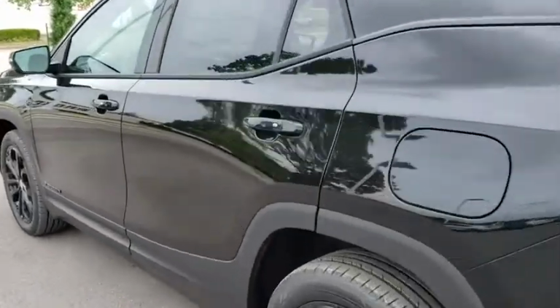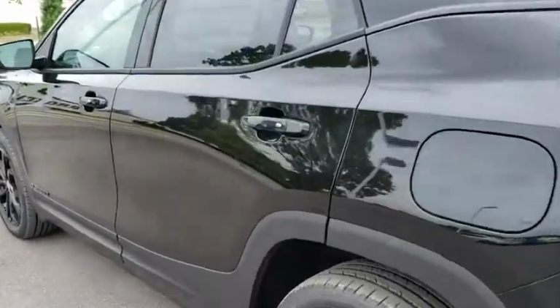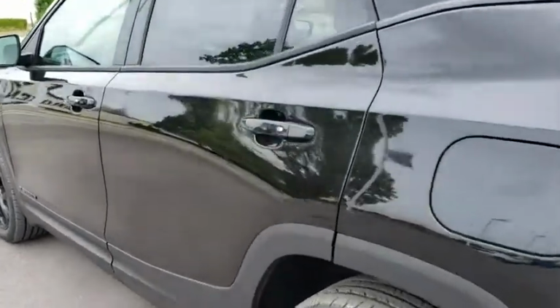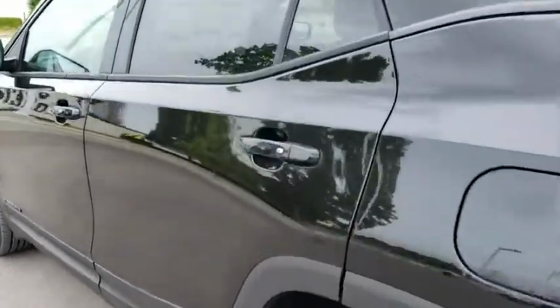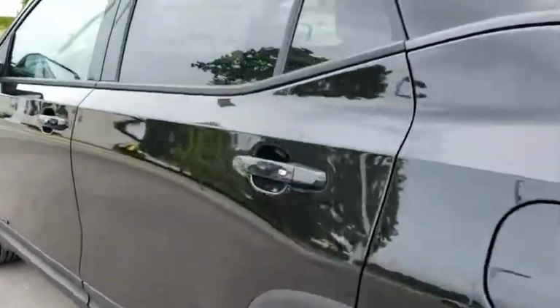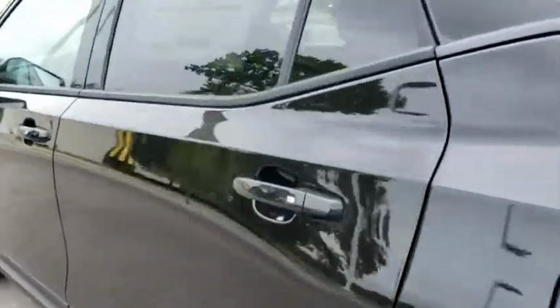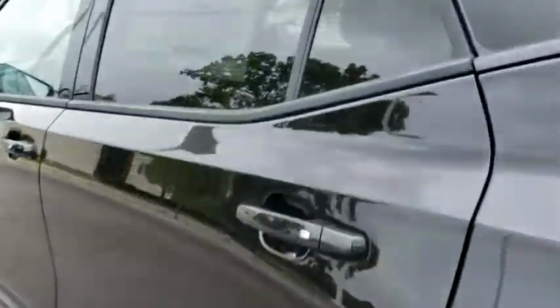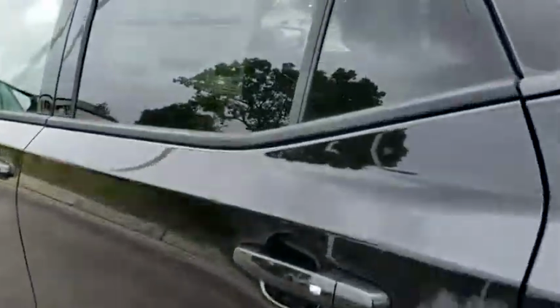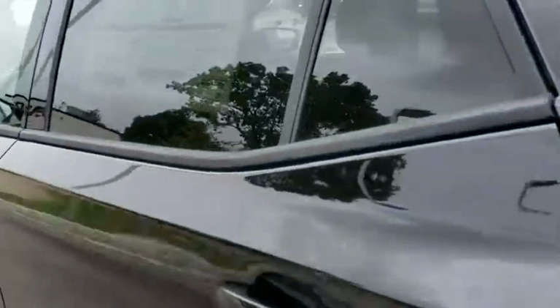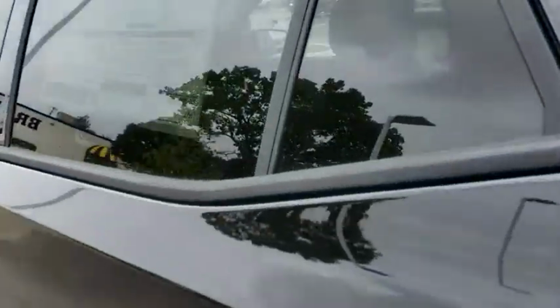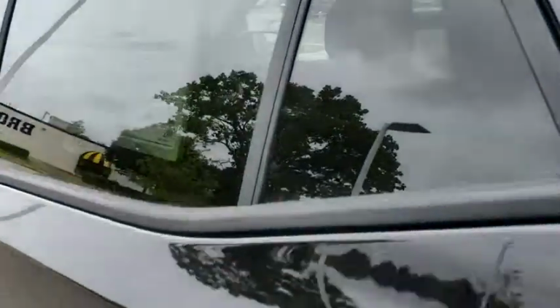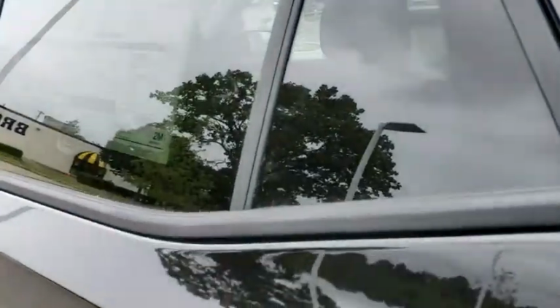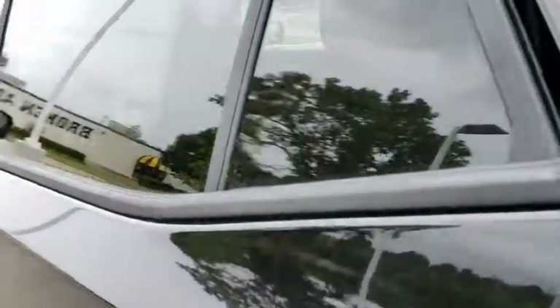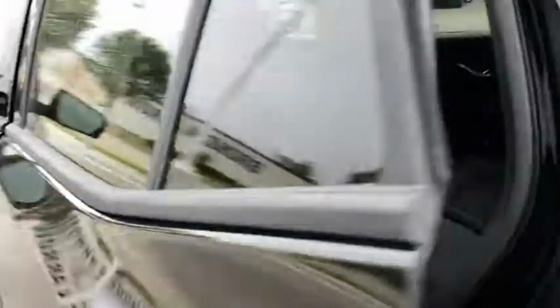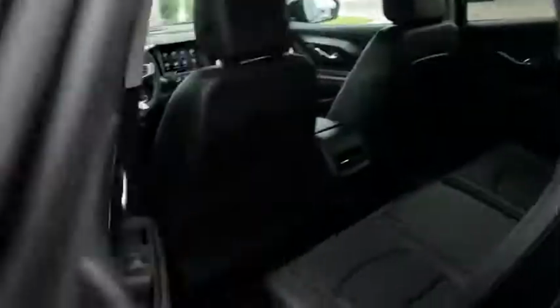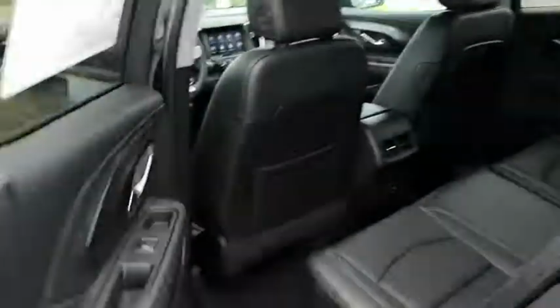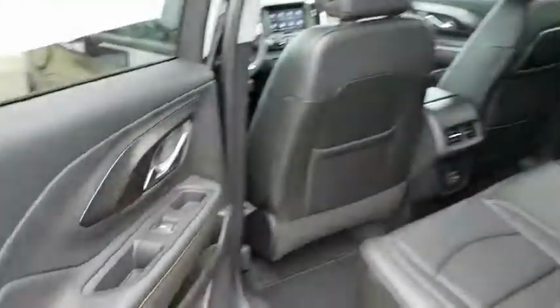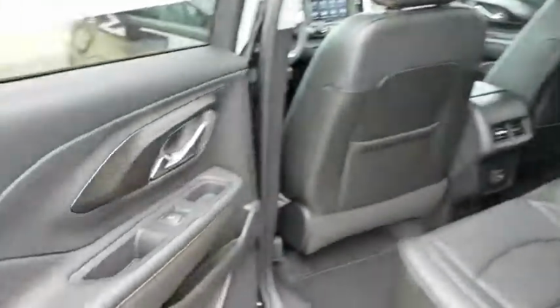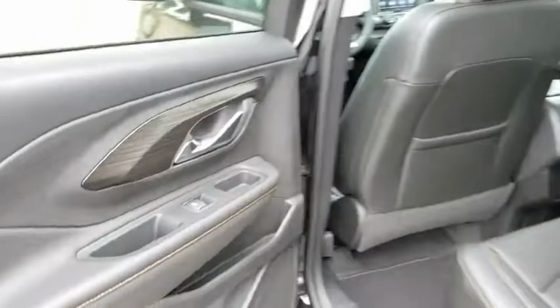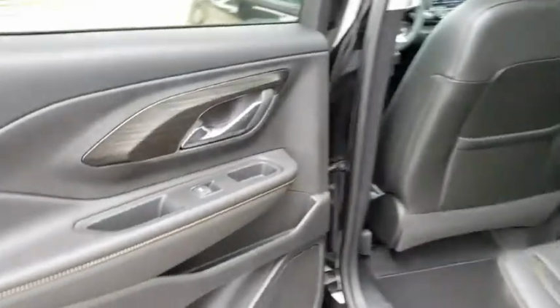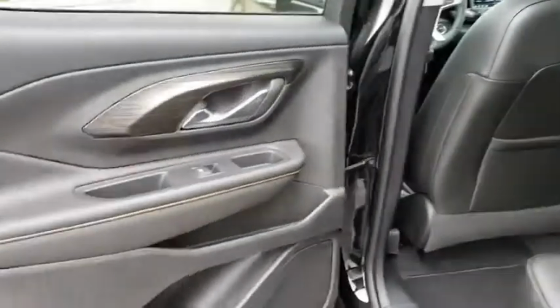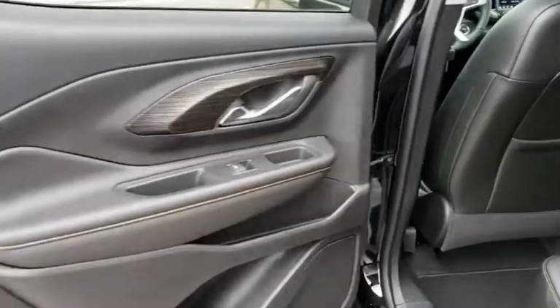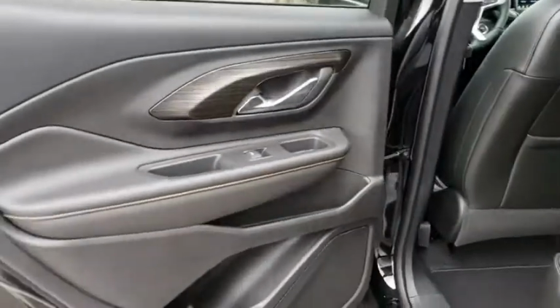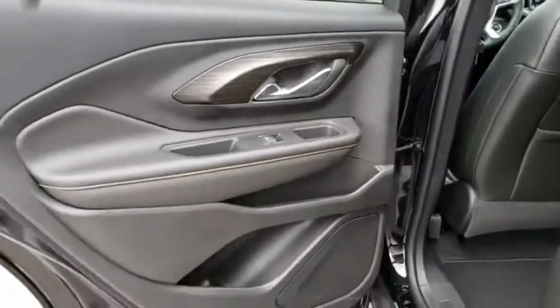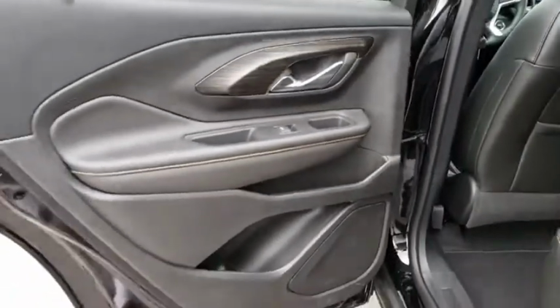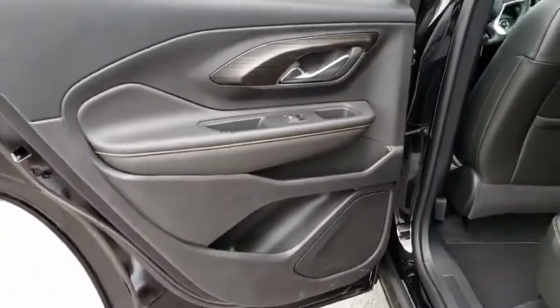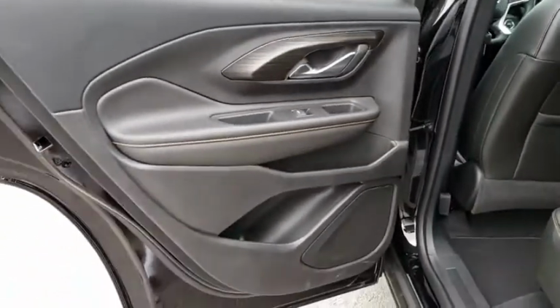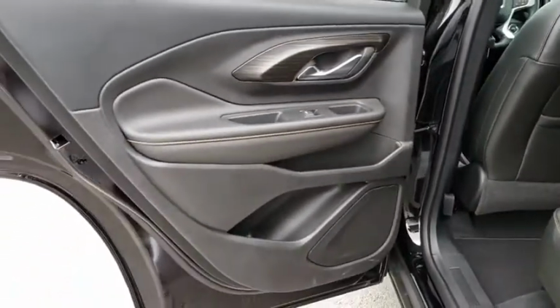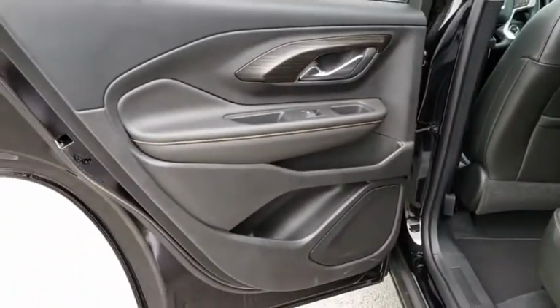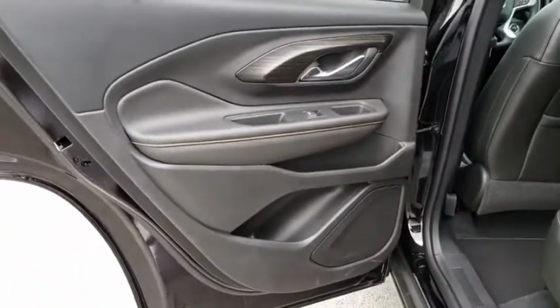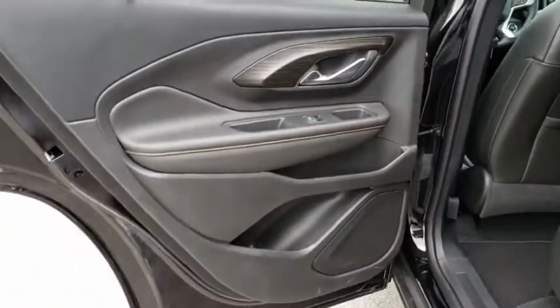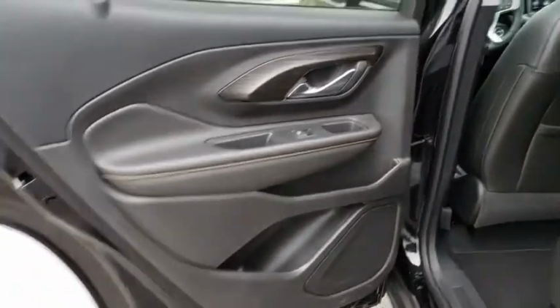Four-wheel disc brakes, climate control, front-wheel drive, AM-FM stereo radio, bucket seats.